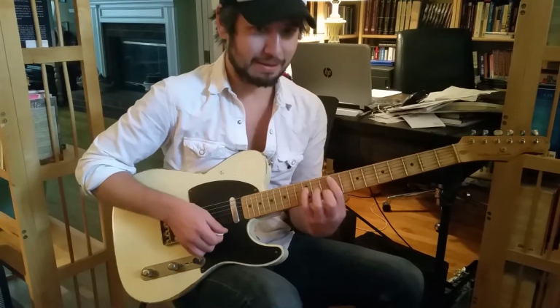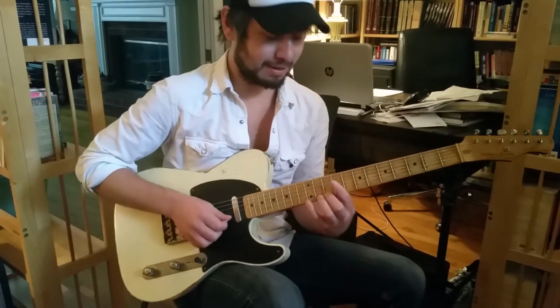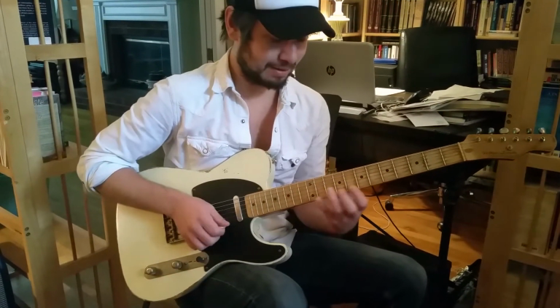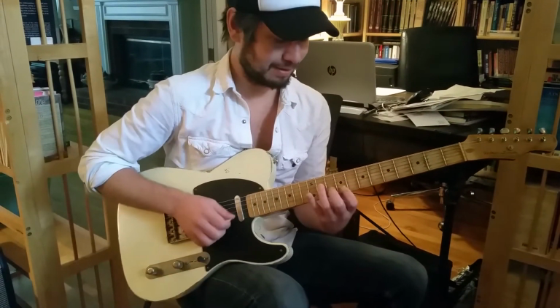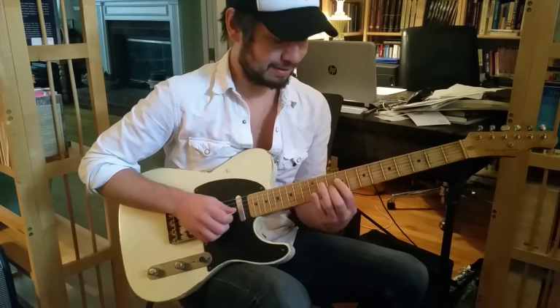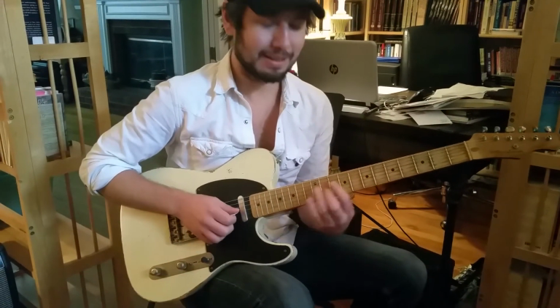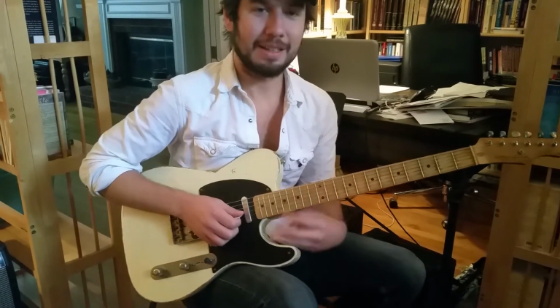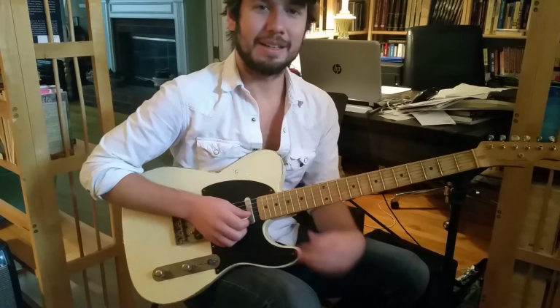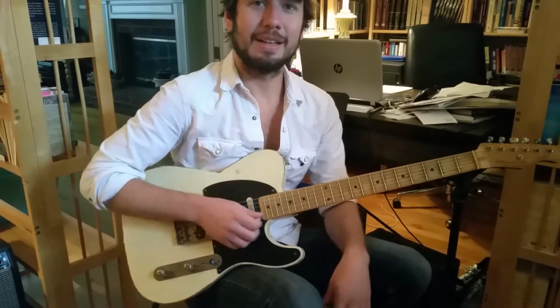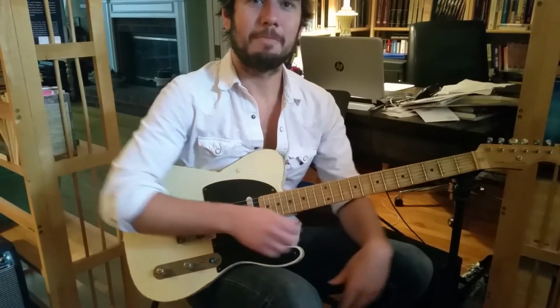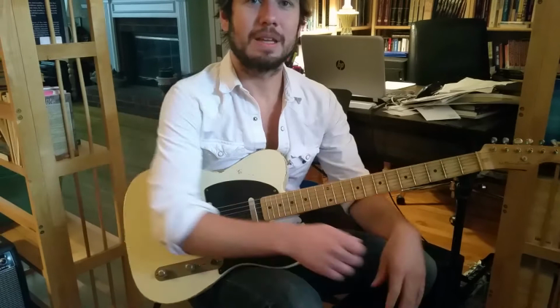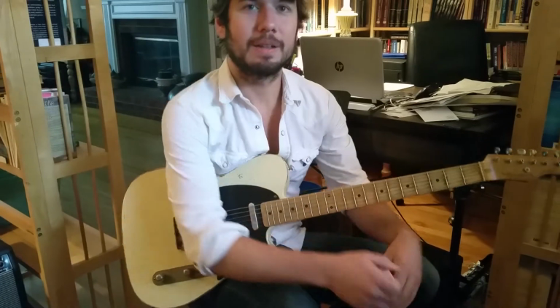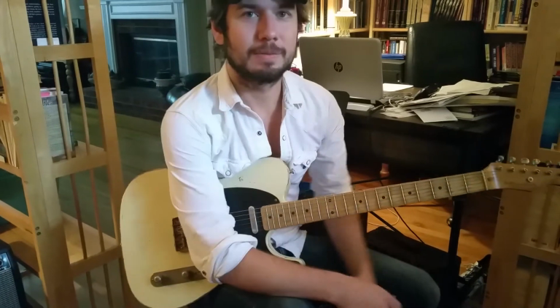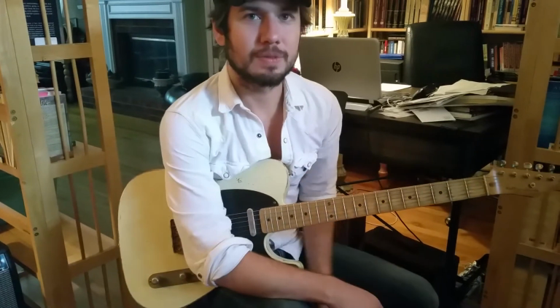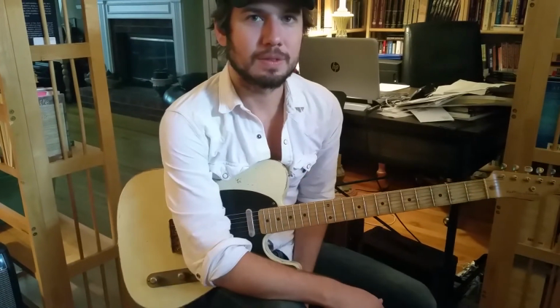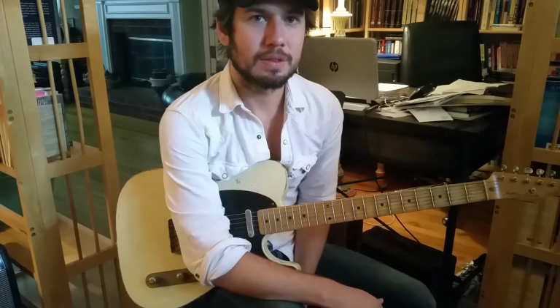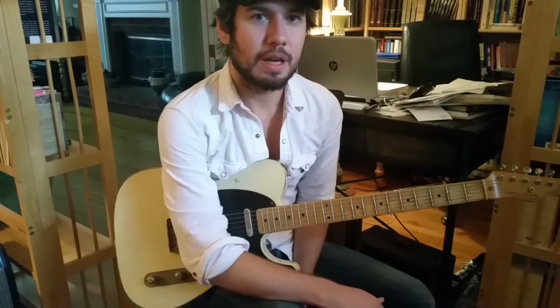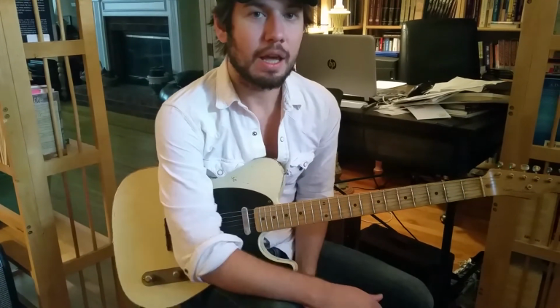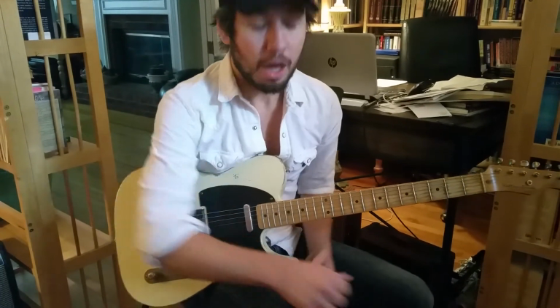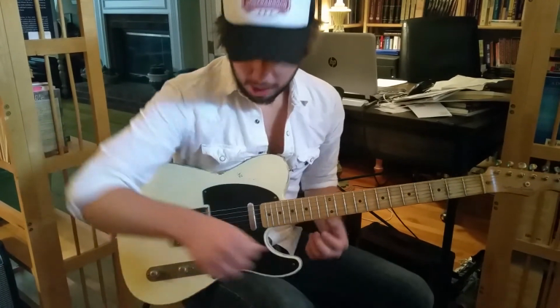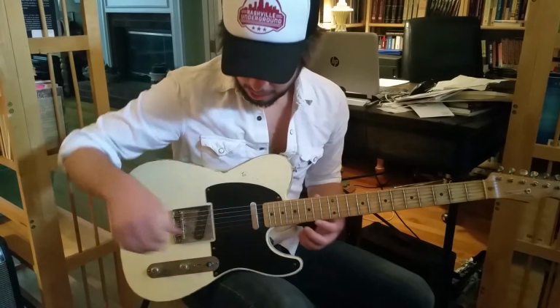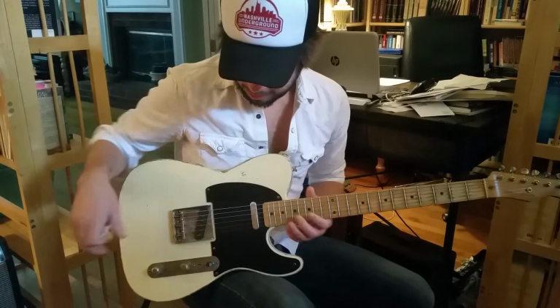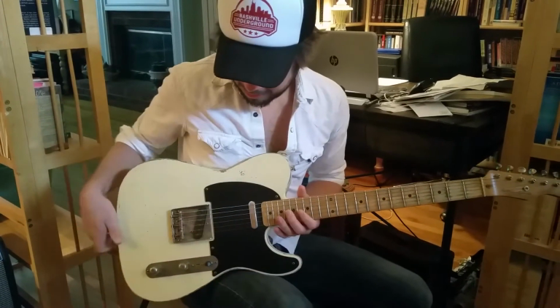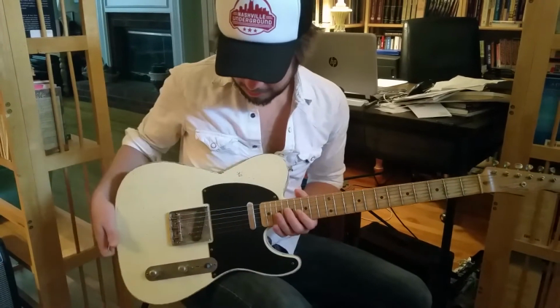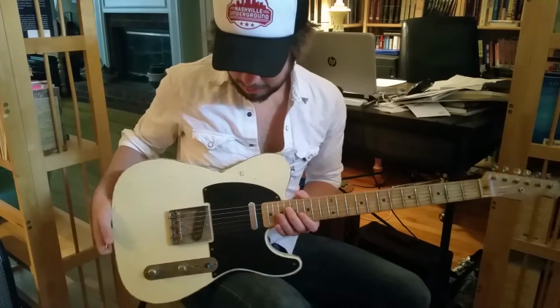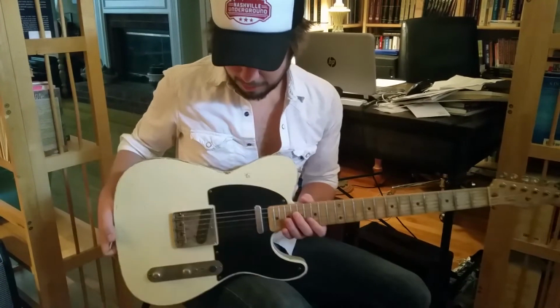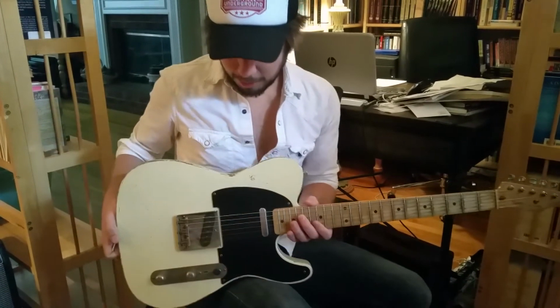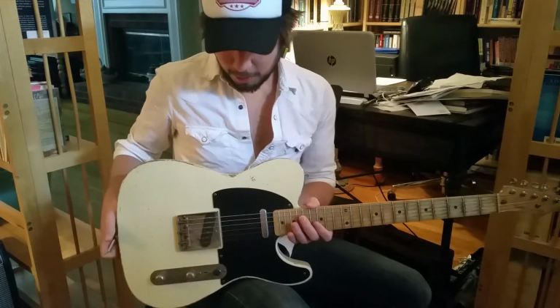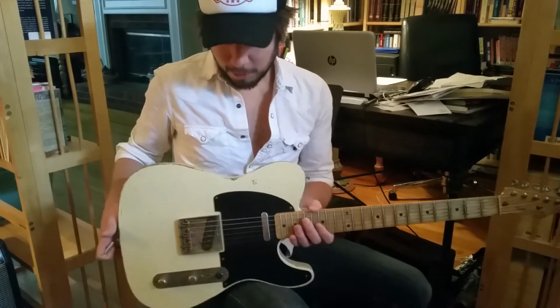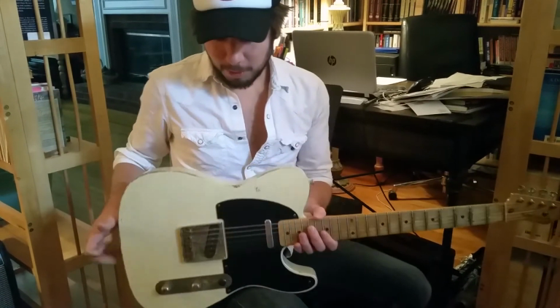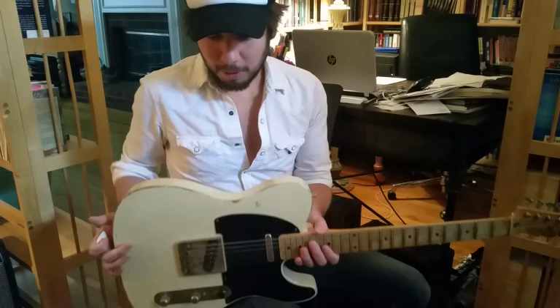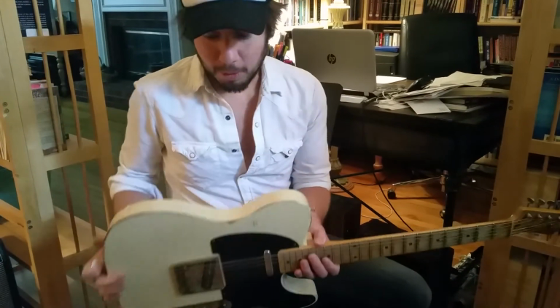So yeah, it's by far, I think the best guitar I've ever played. Thank you so much. How's the overall weight, the neck, and playability, tone — all that stuff? What do you think?